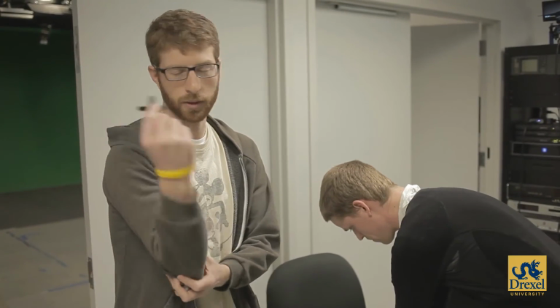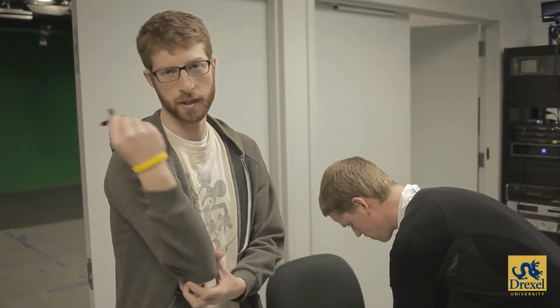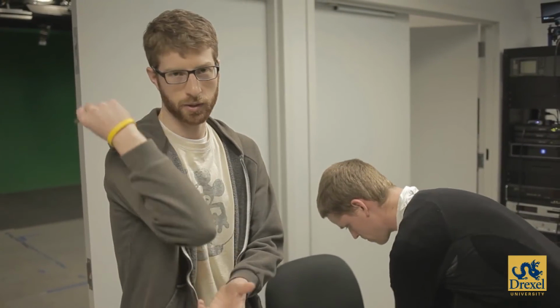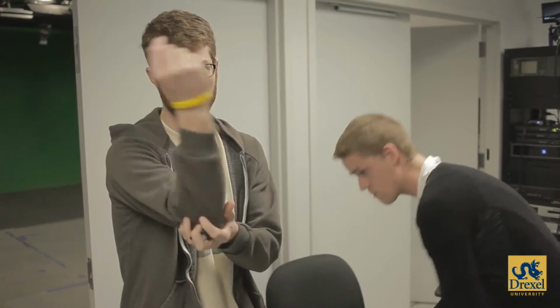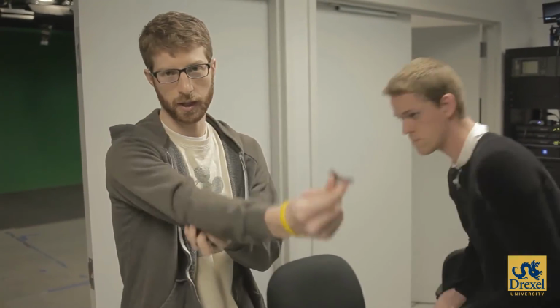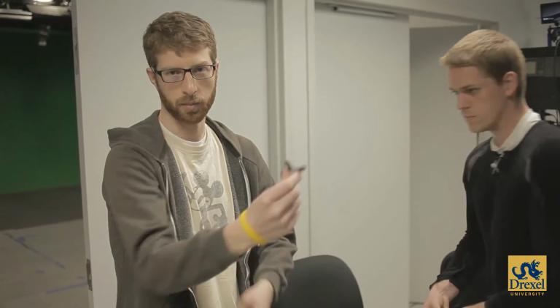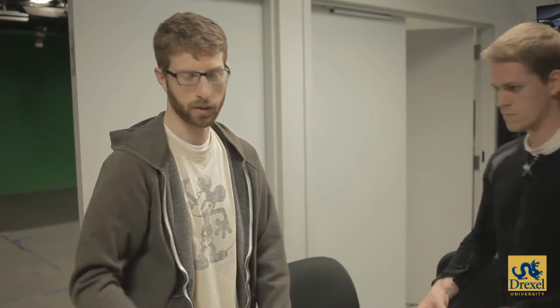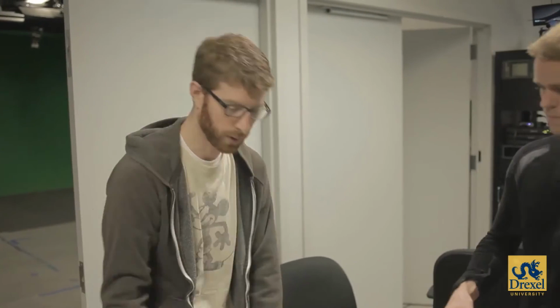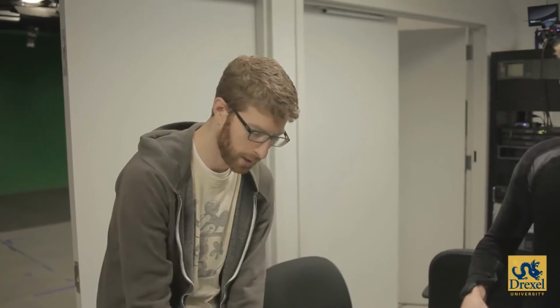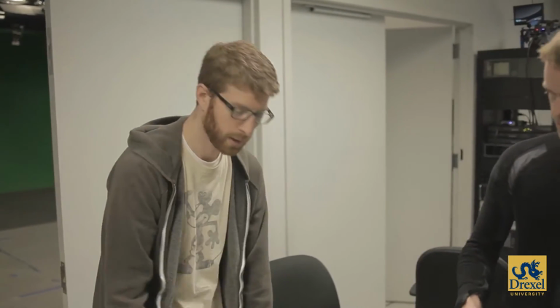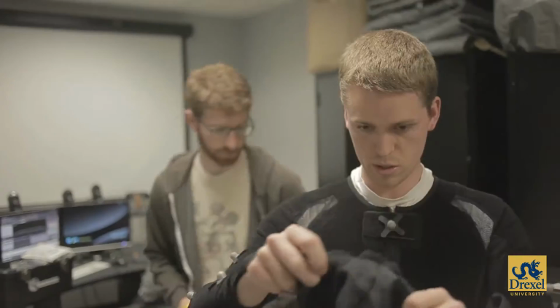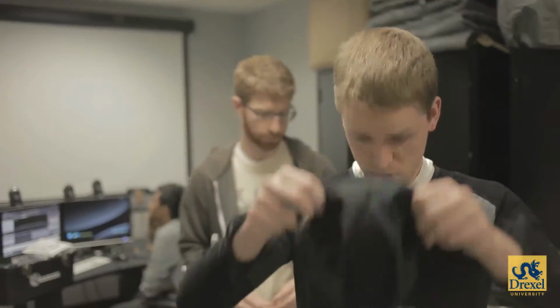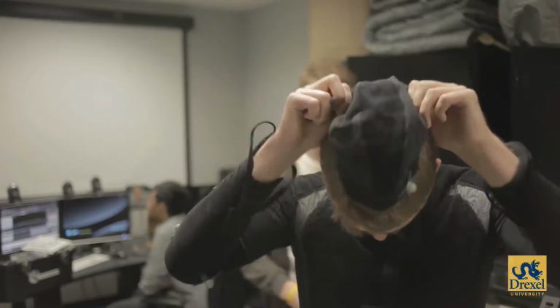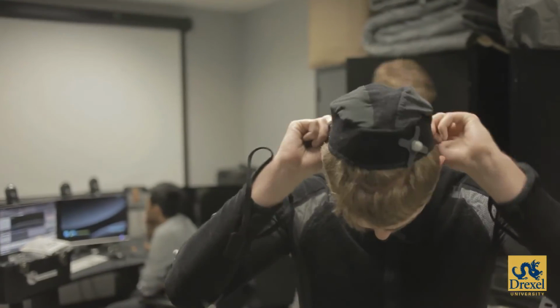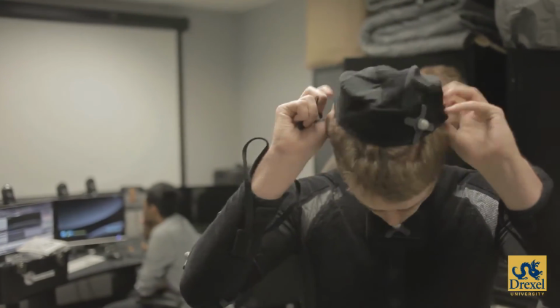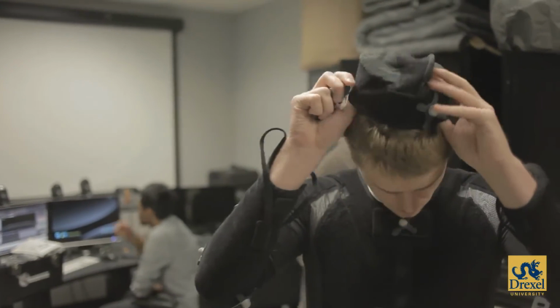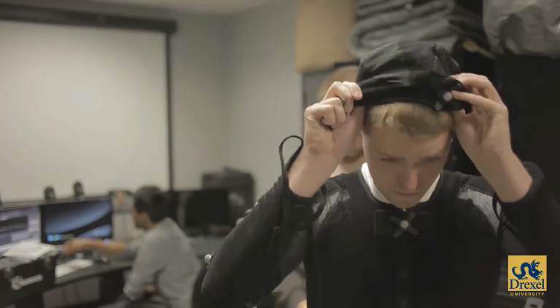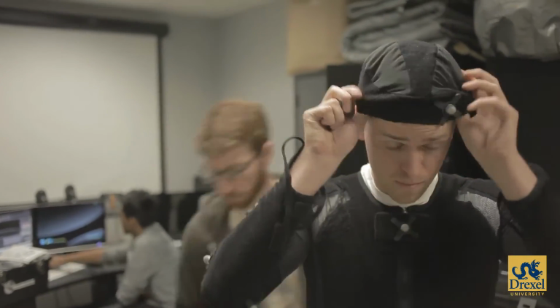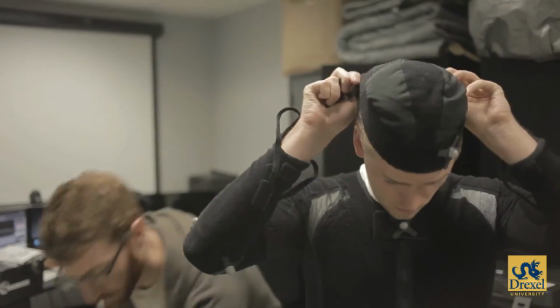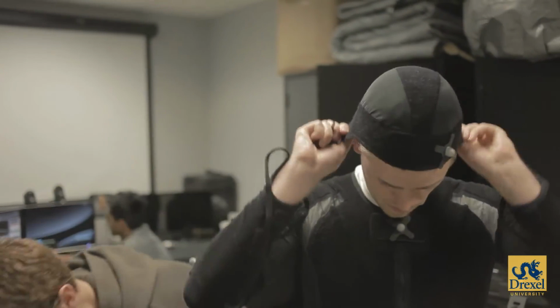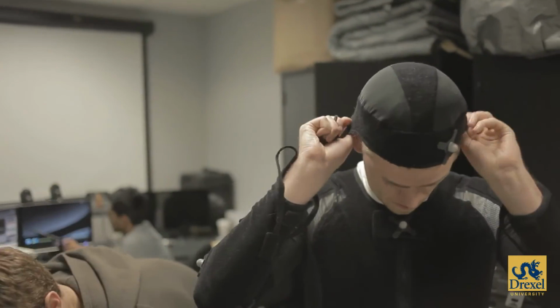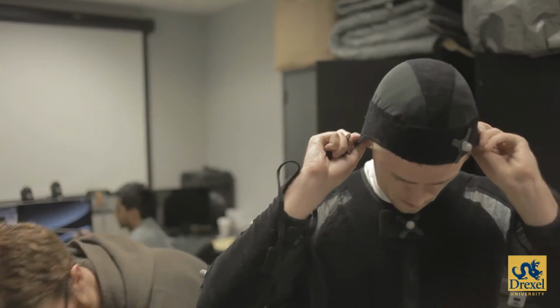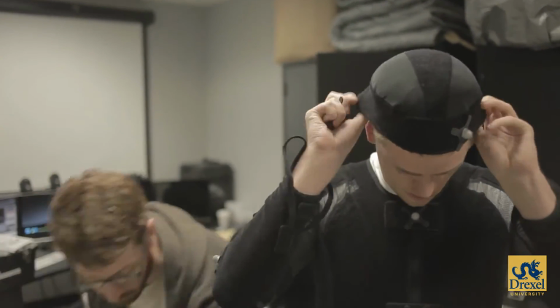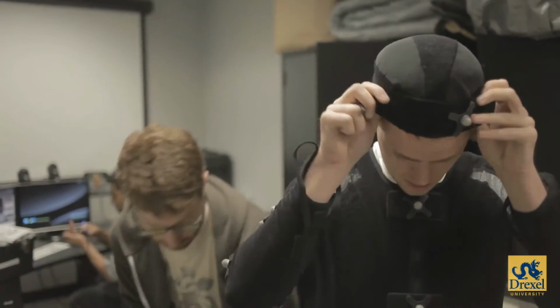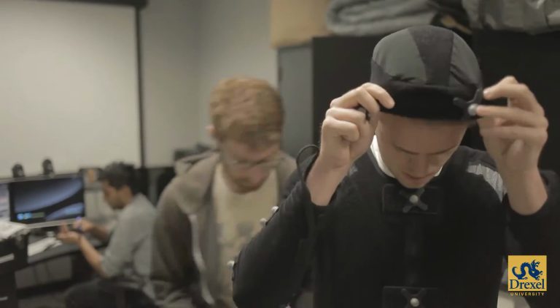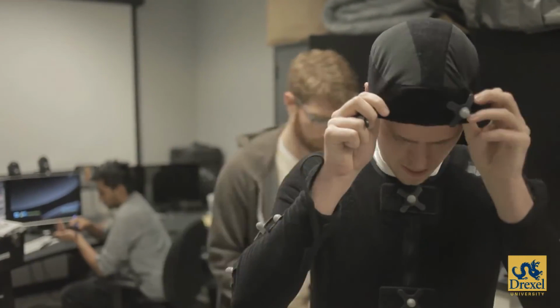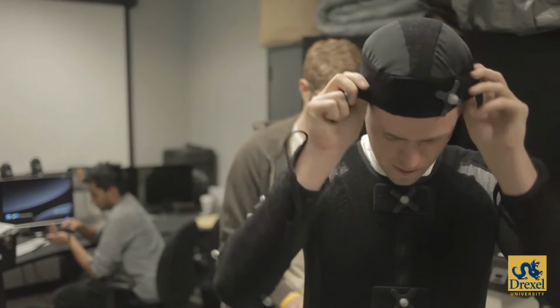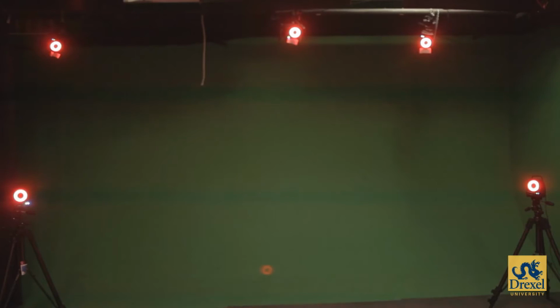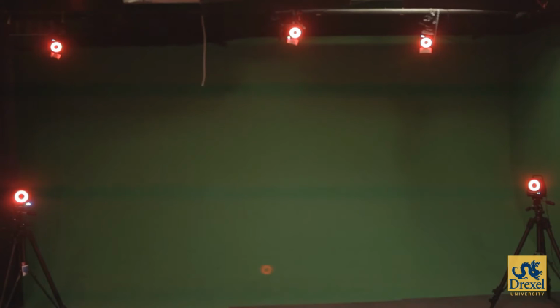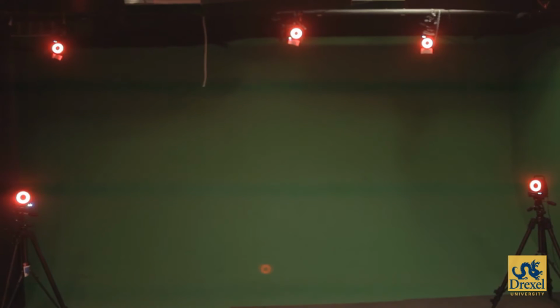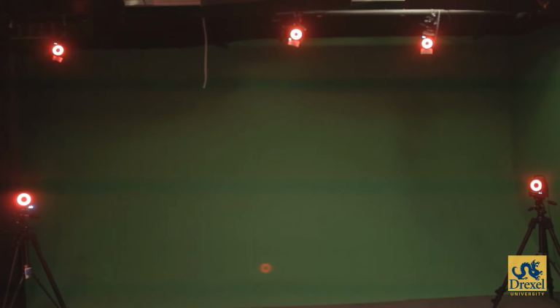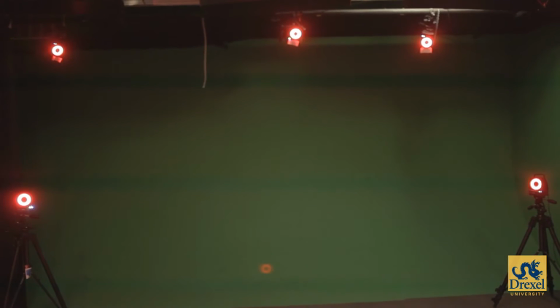We mark your major joints — your elbow, your knee — and we're basically creating a body structure that can be brought into the computer system.